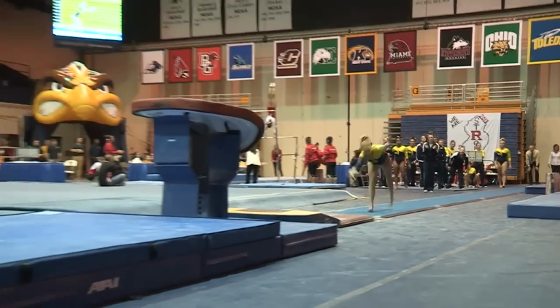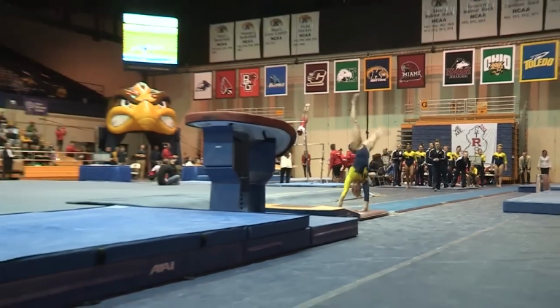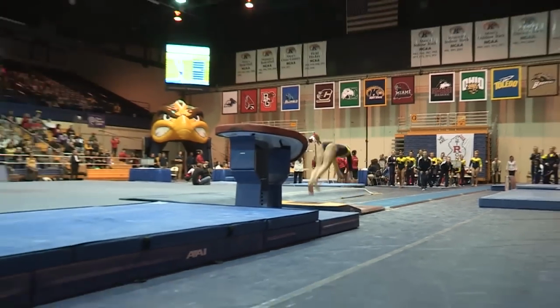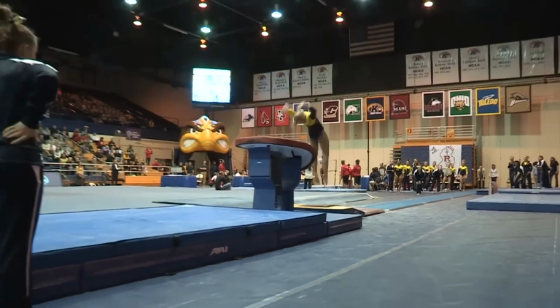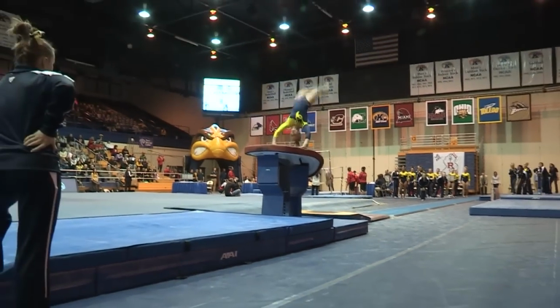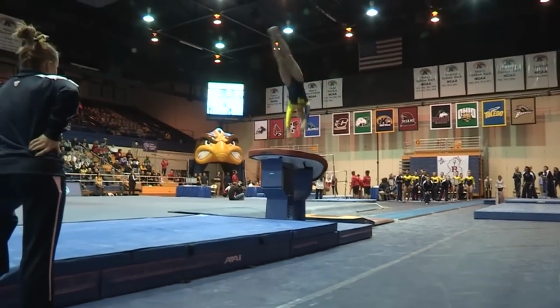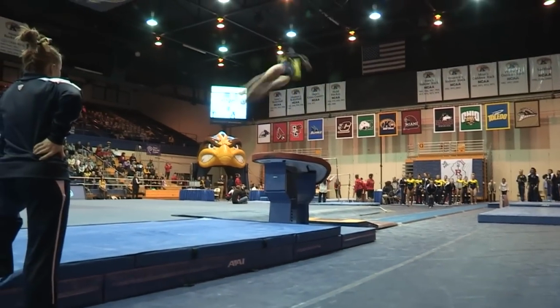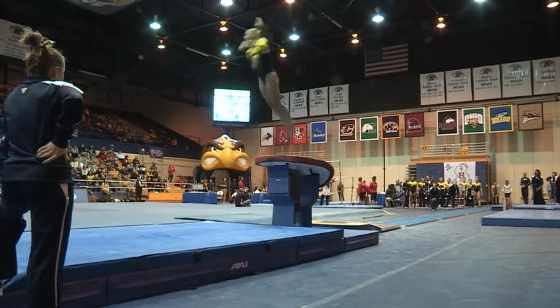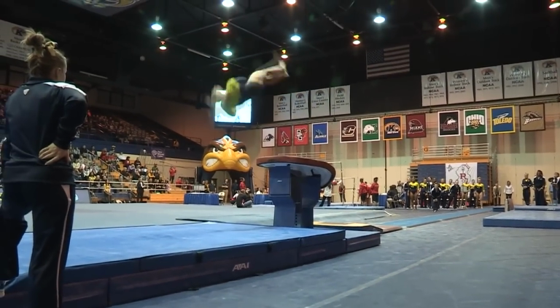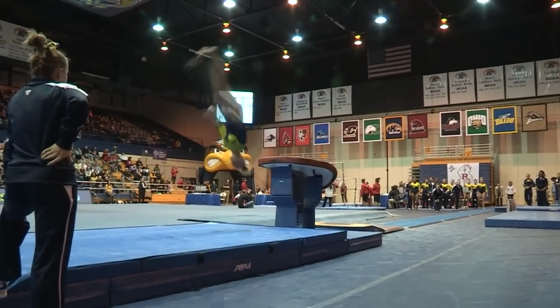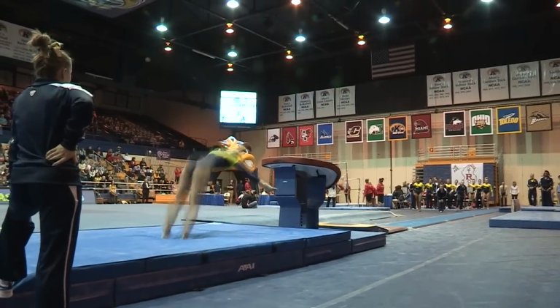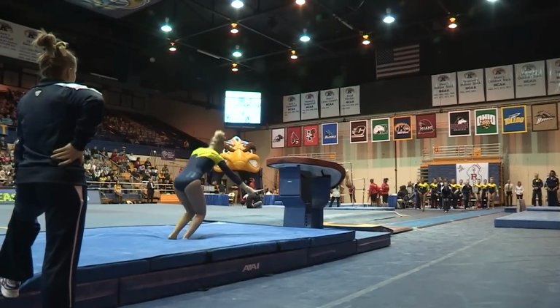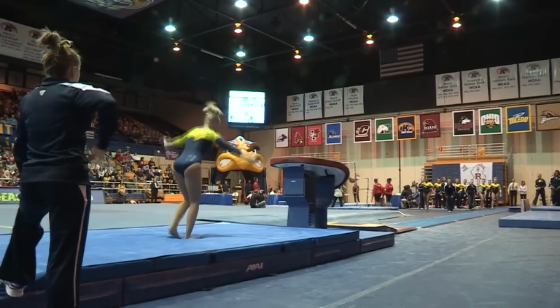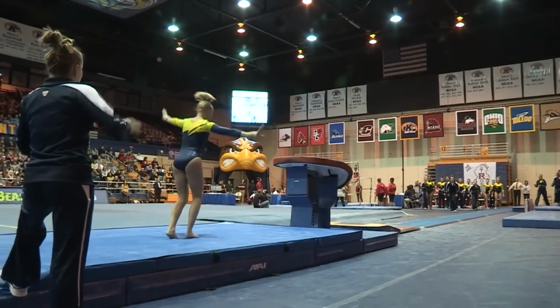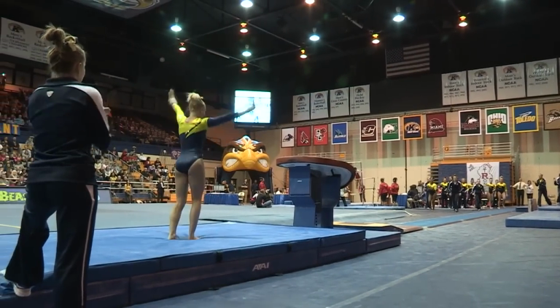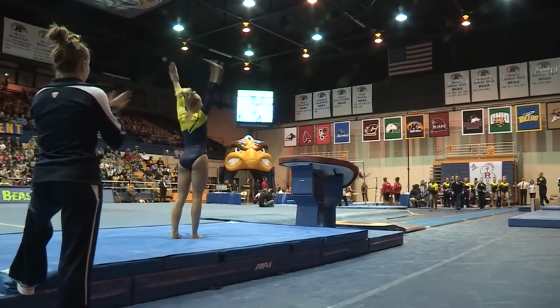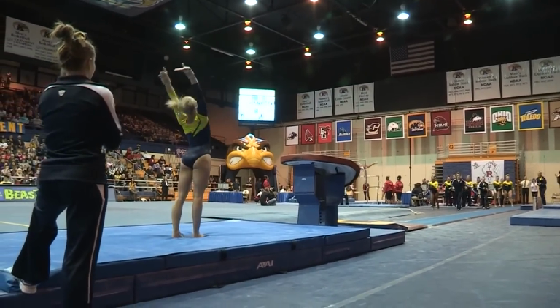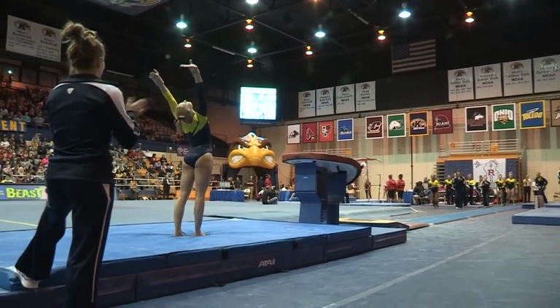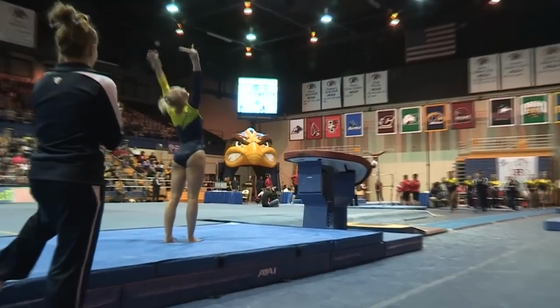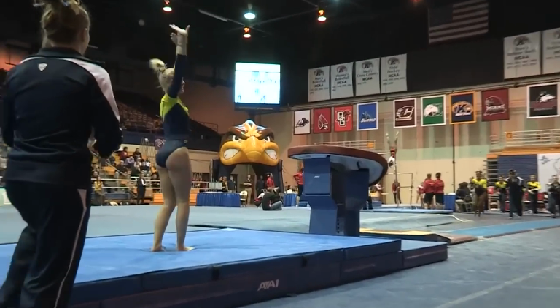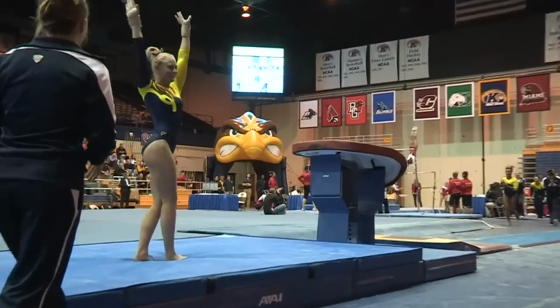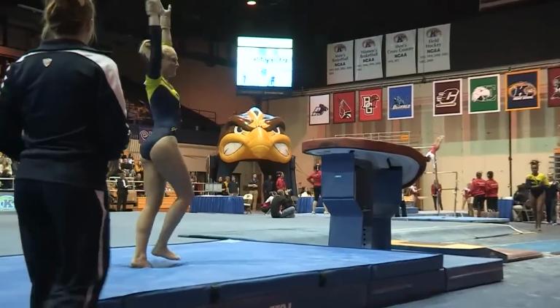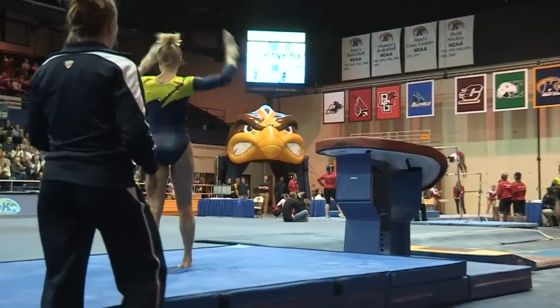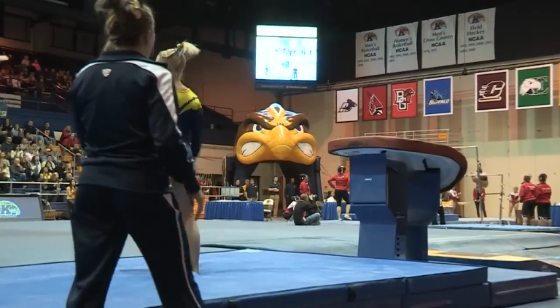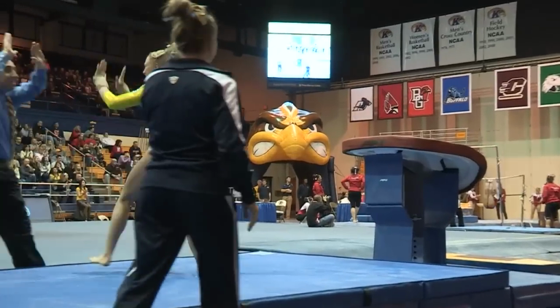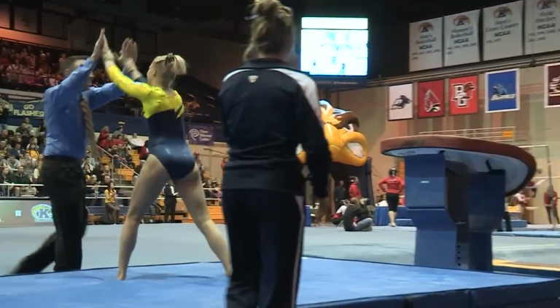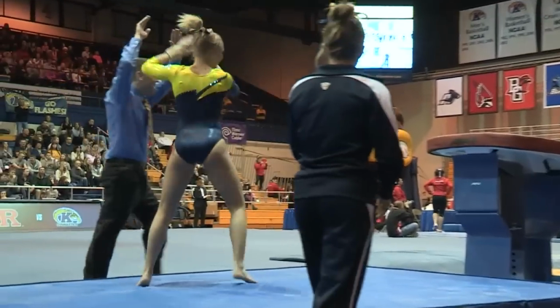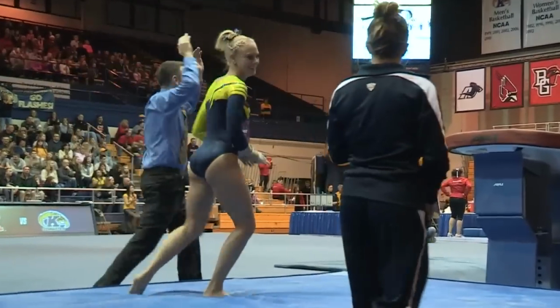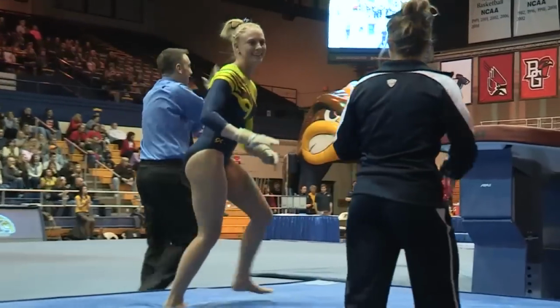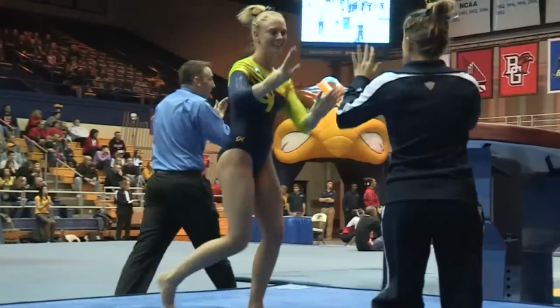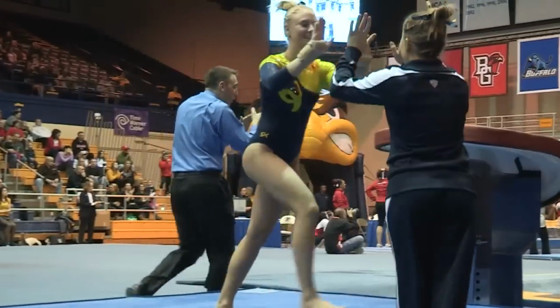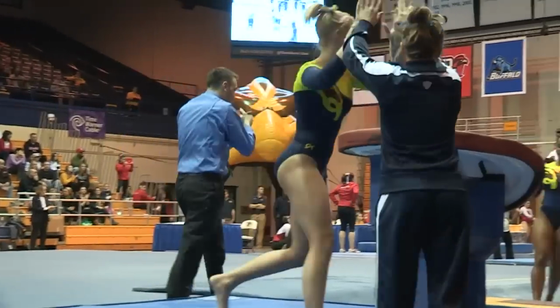Round off, back handspring, full twist. Just a slight hop there at the end. I thought she had it — I thought she was going to pull it out.